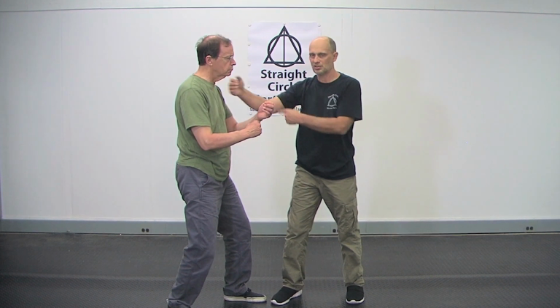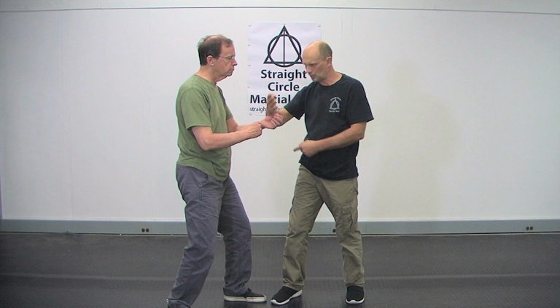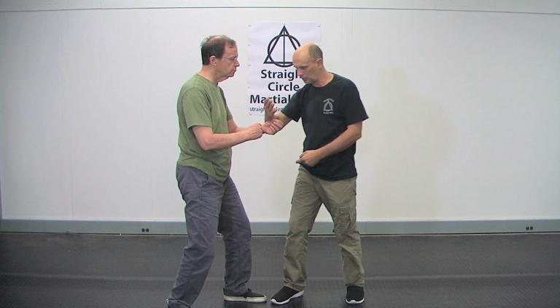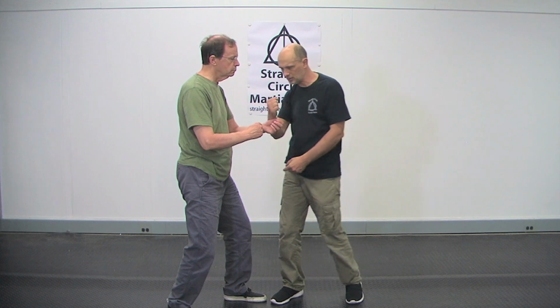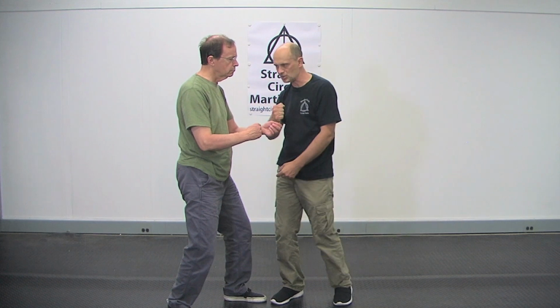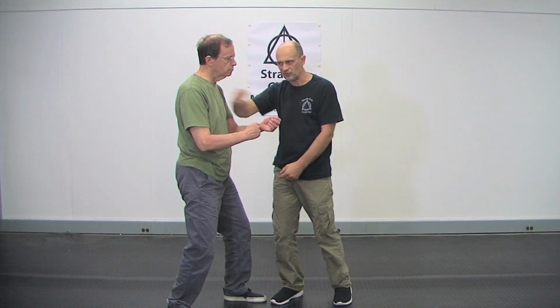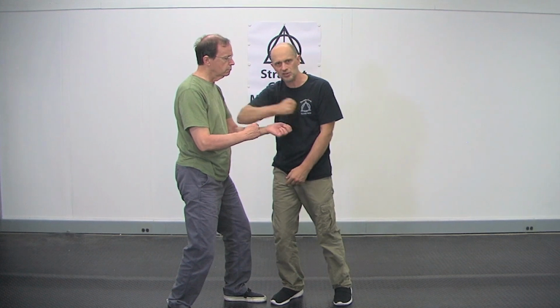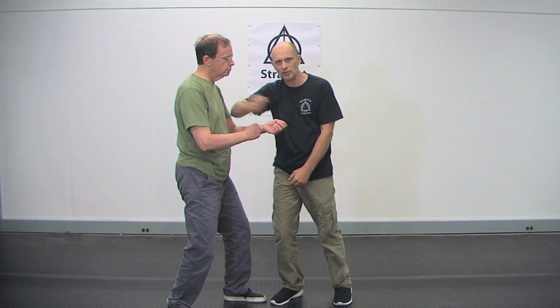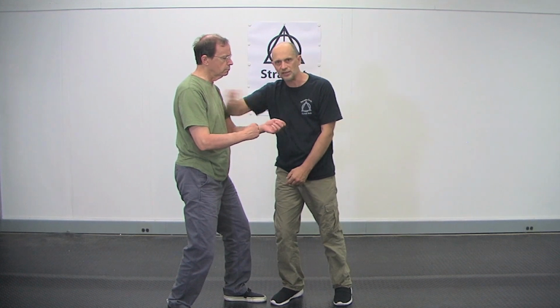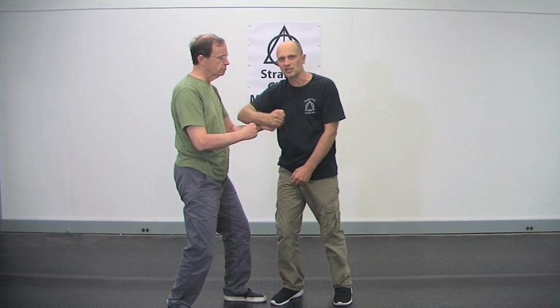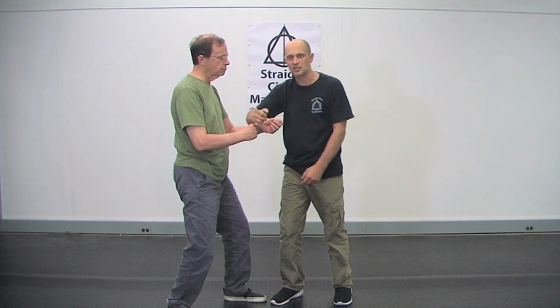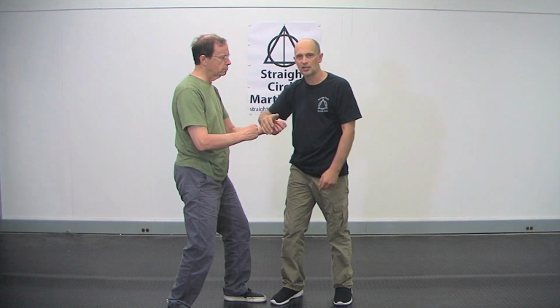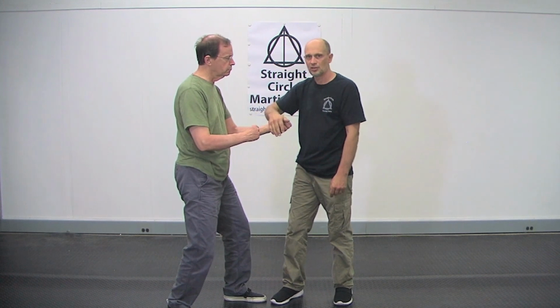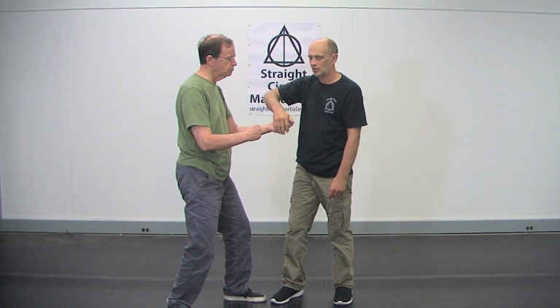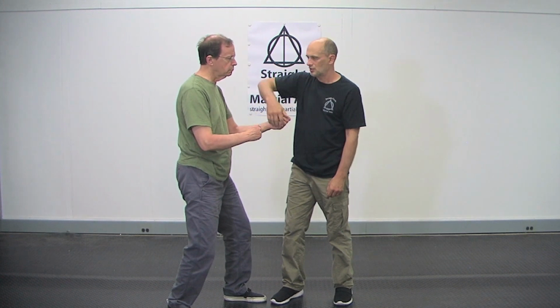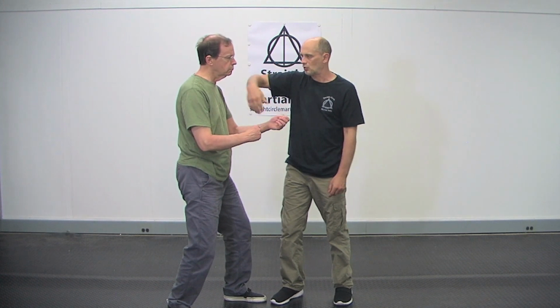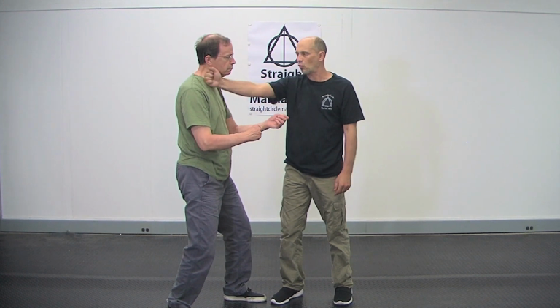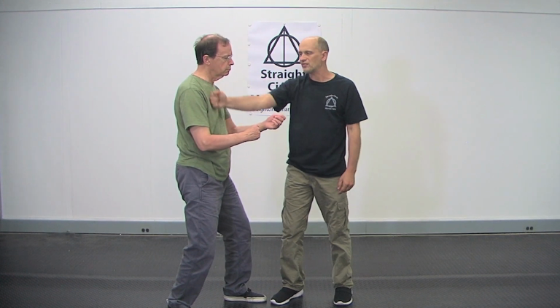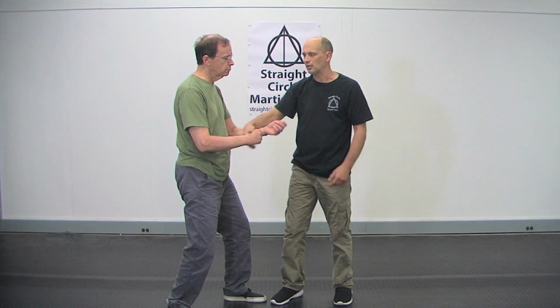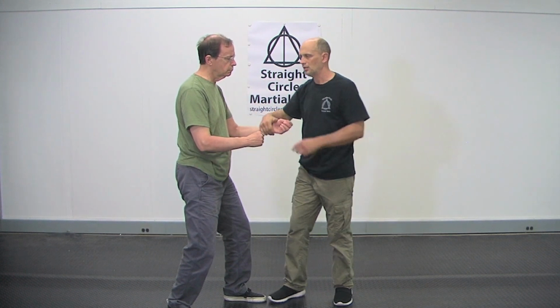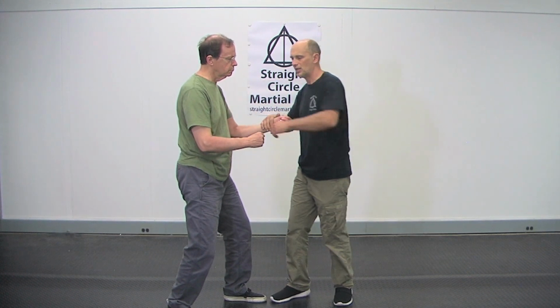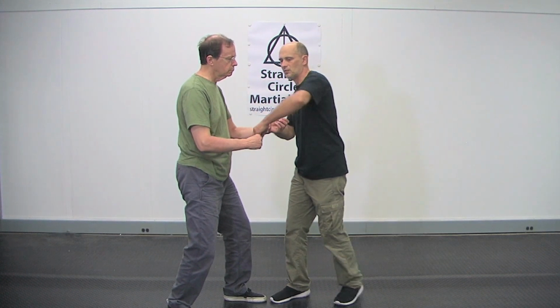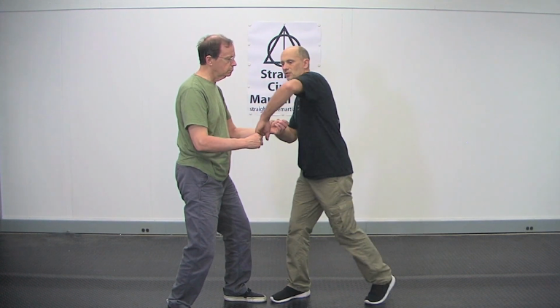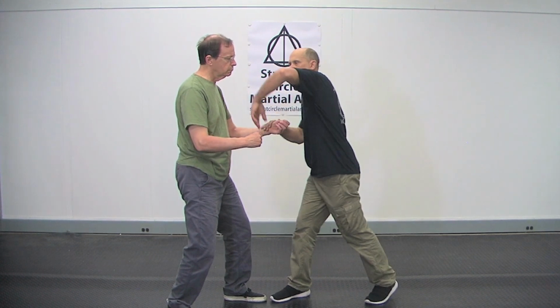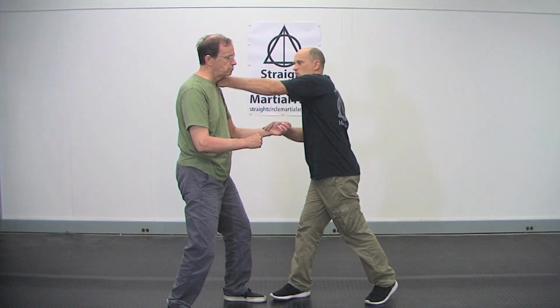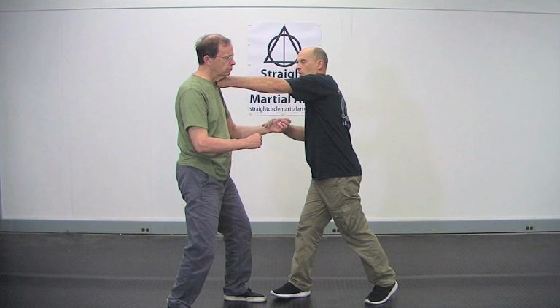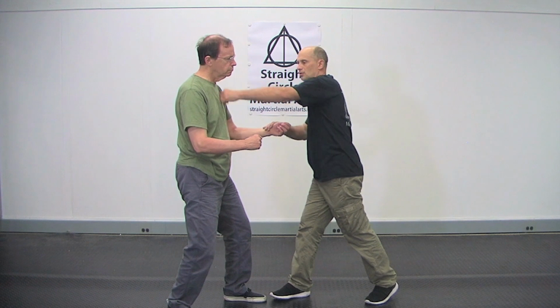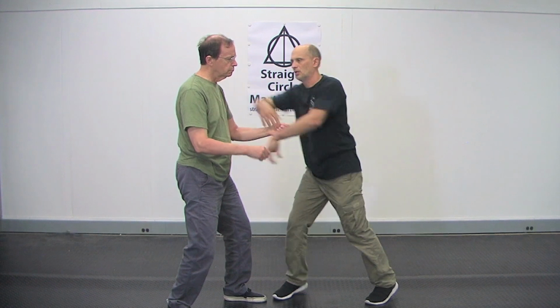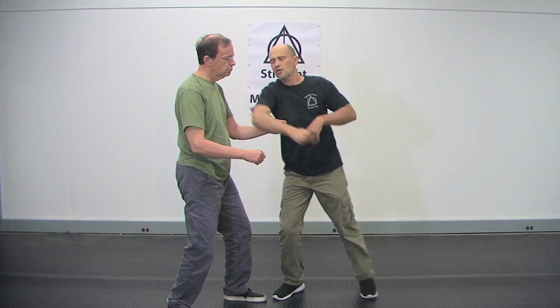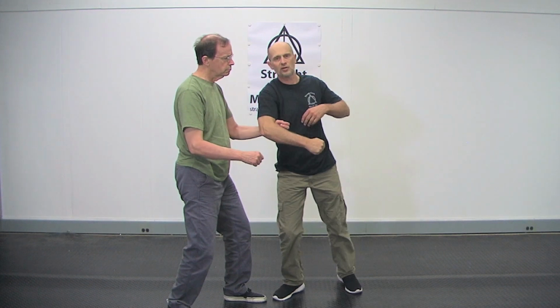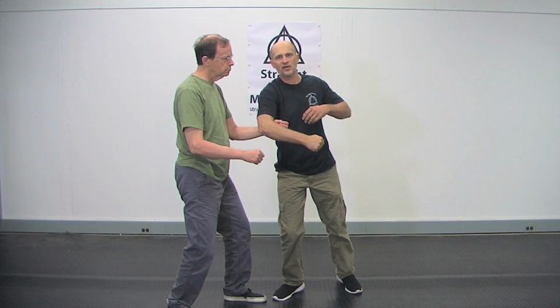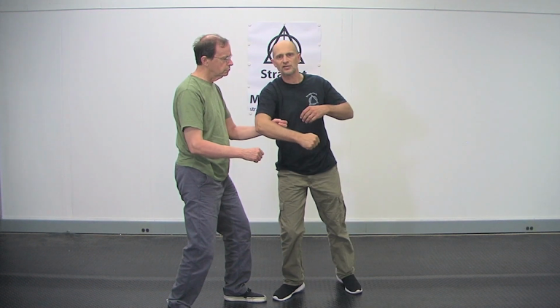Instead of going stiff and just going like this, you want to wave it. And it can be done very small and very effective.